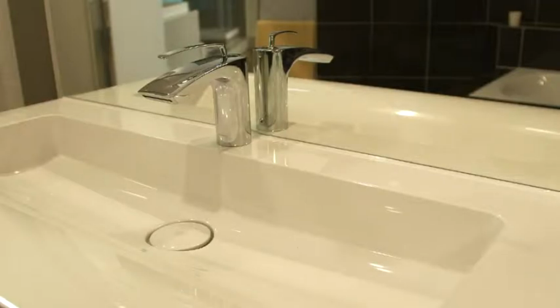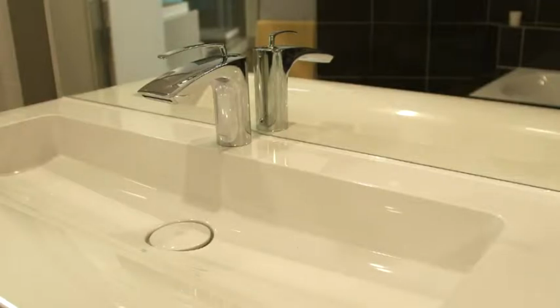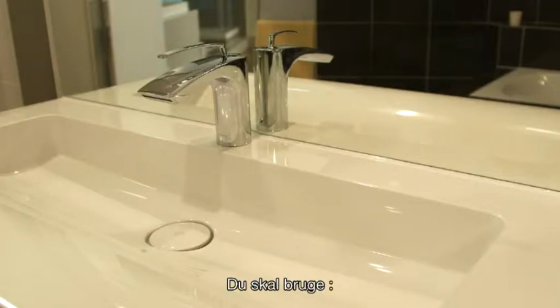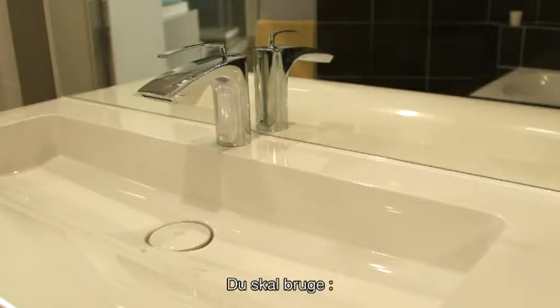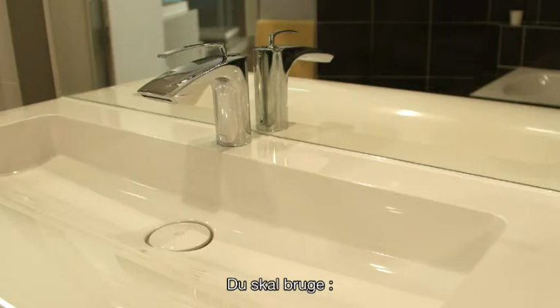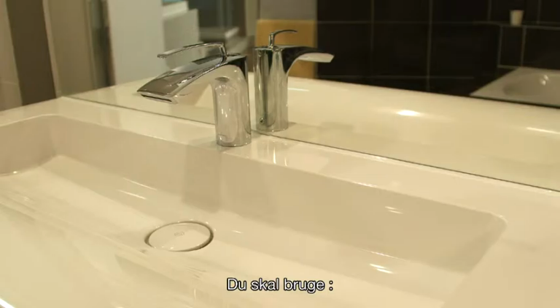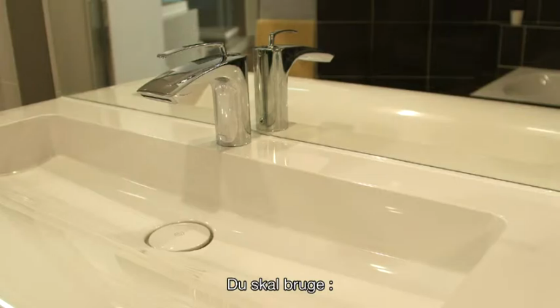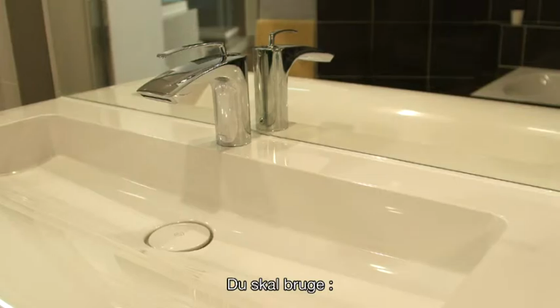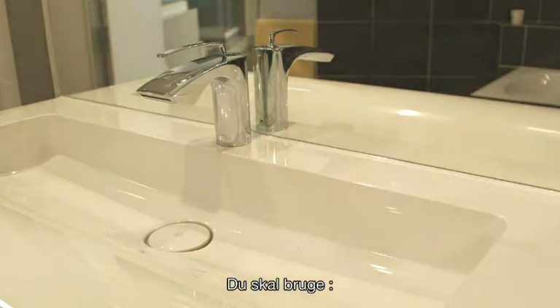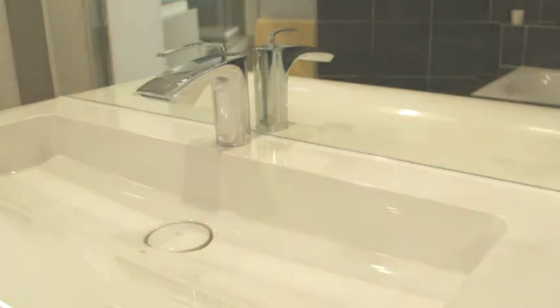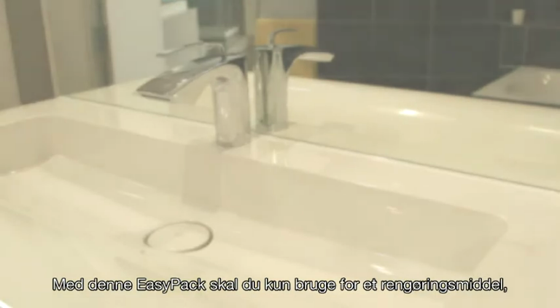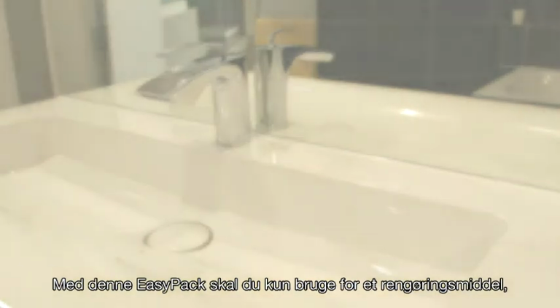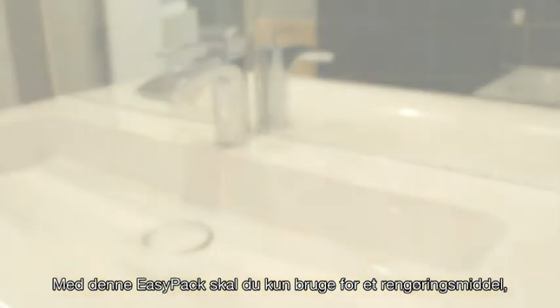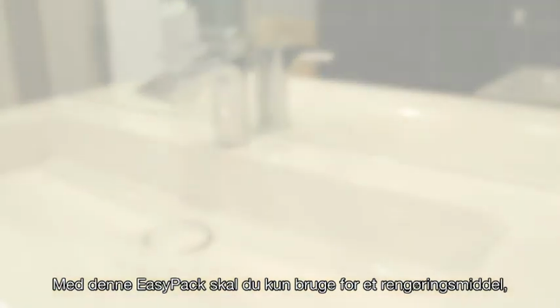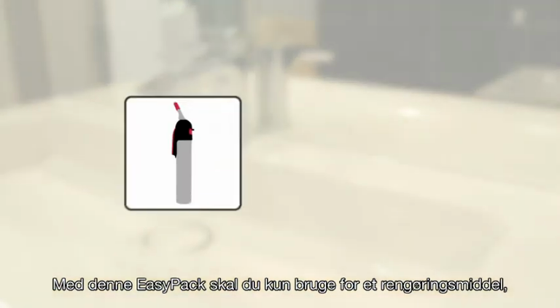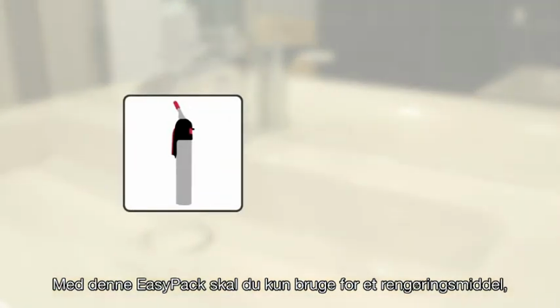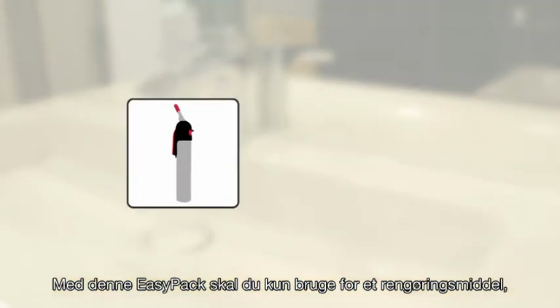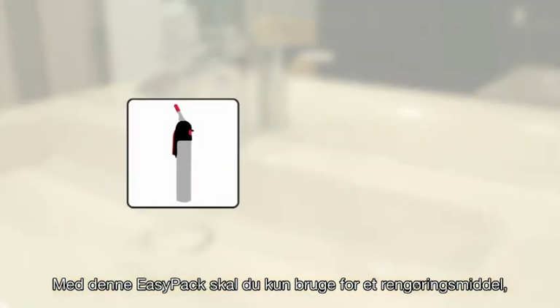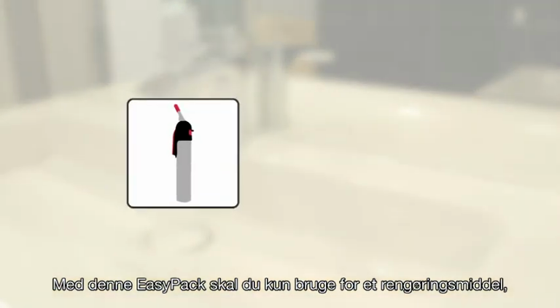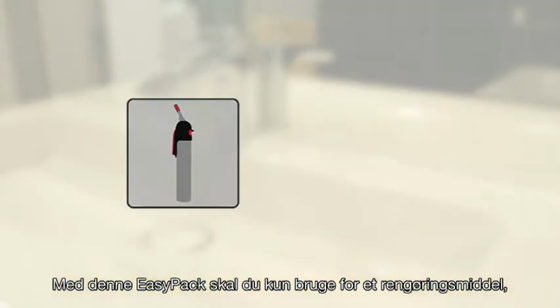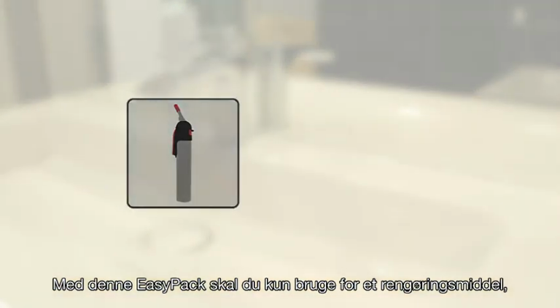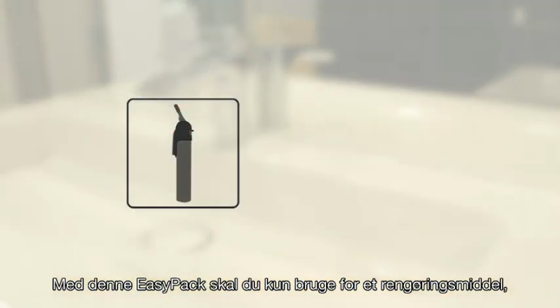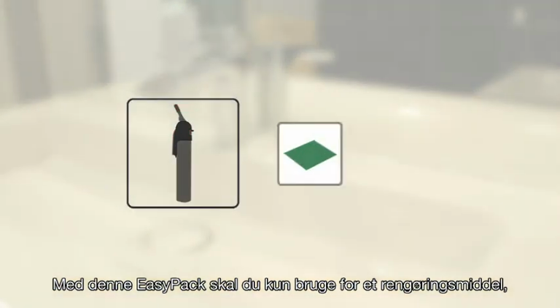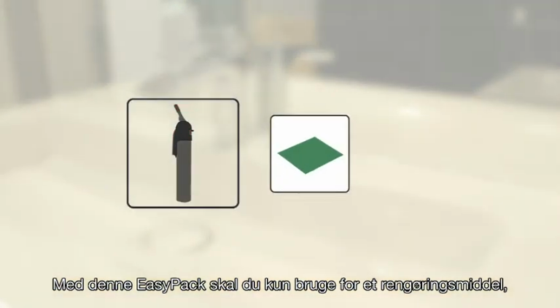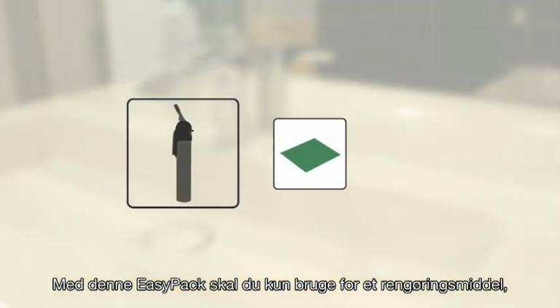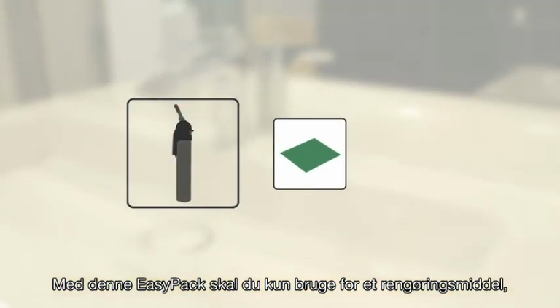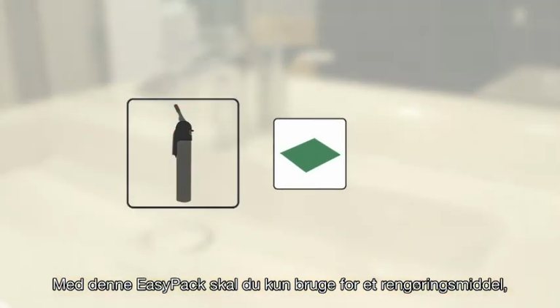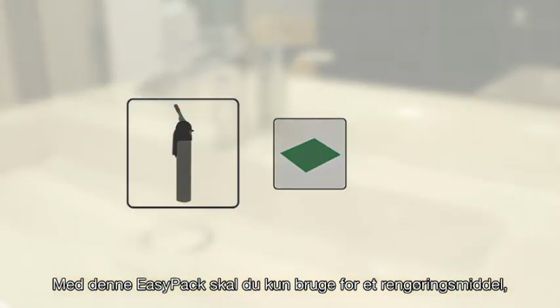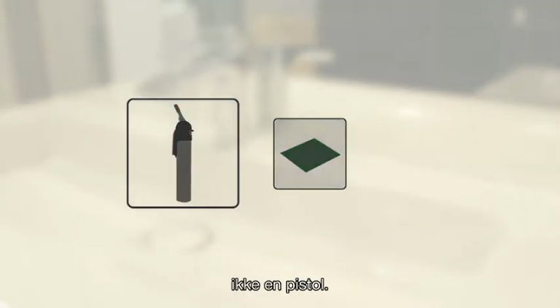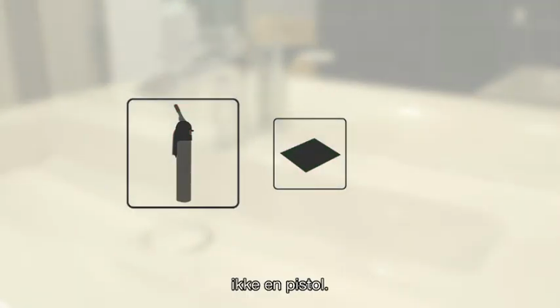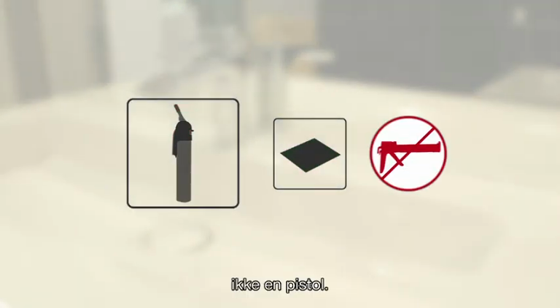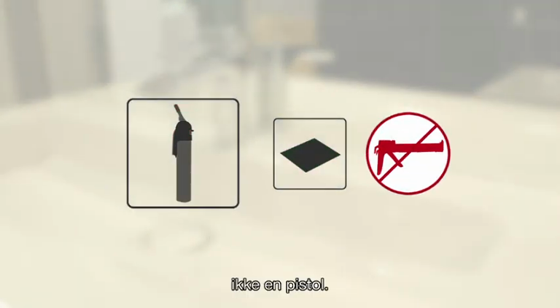What do you need? With this easy pack you only need a kitchen cleaner — no gun.